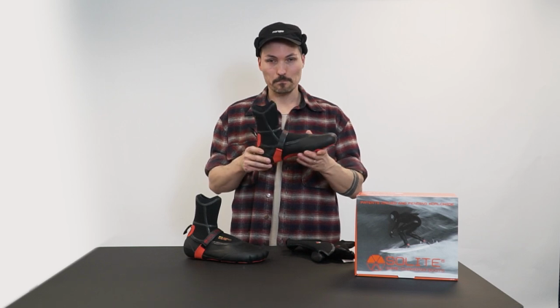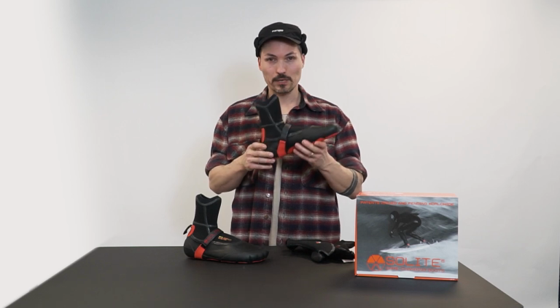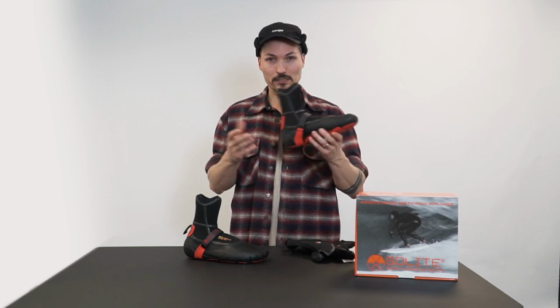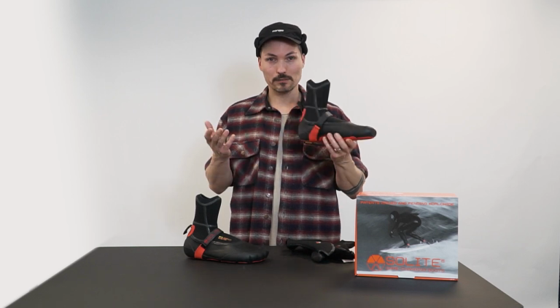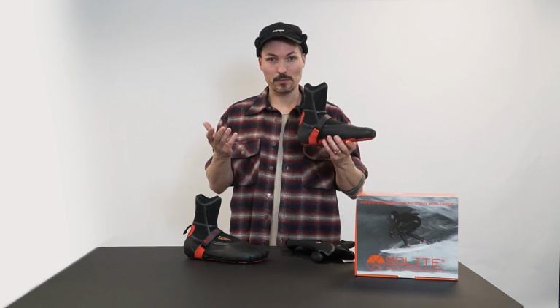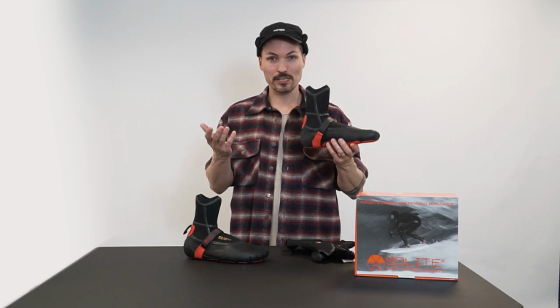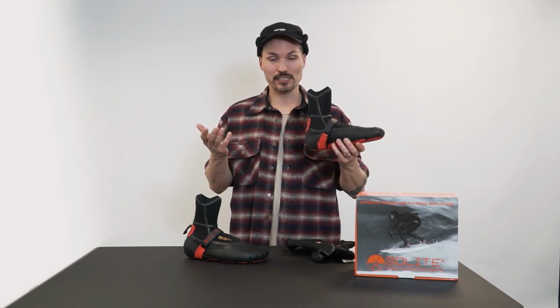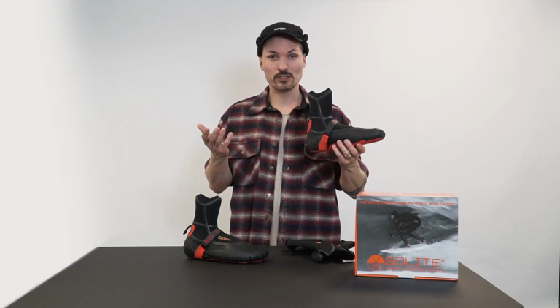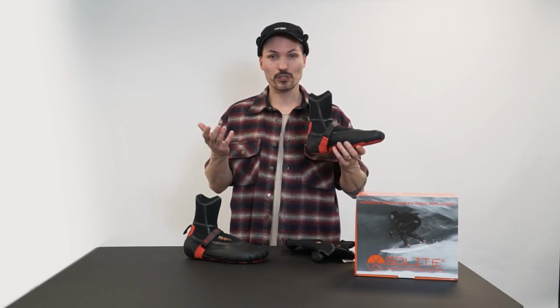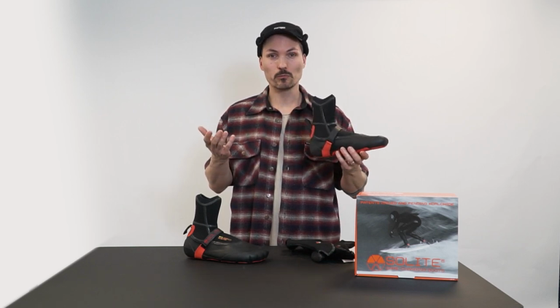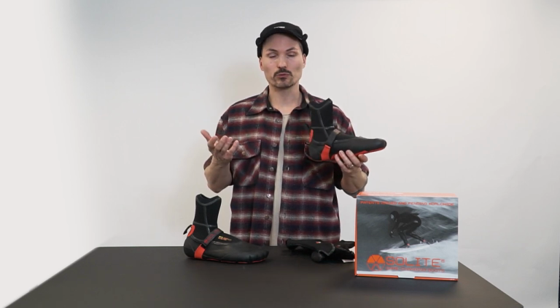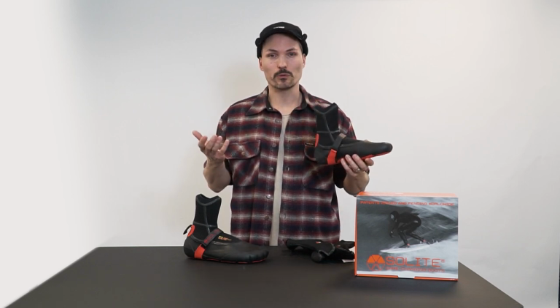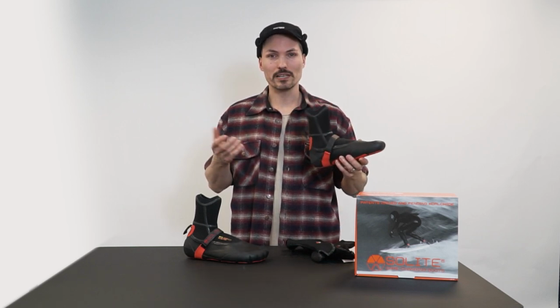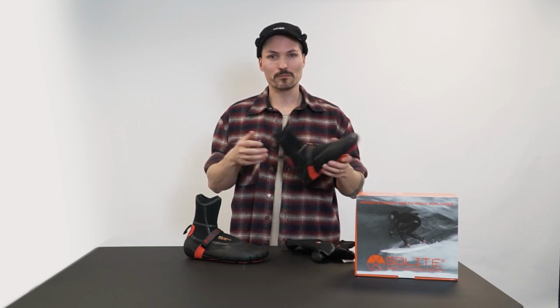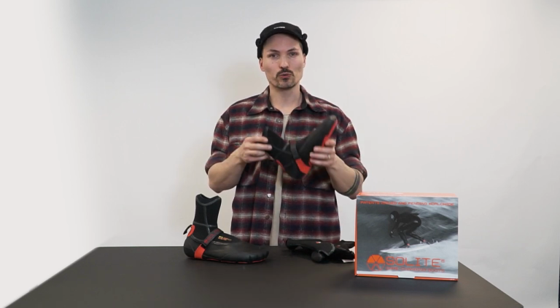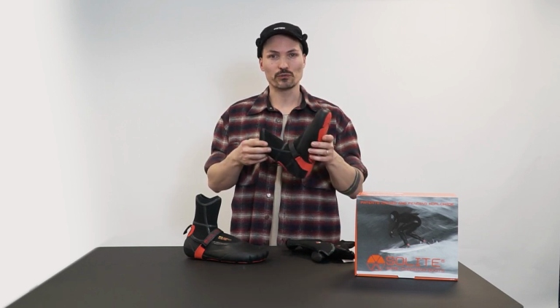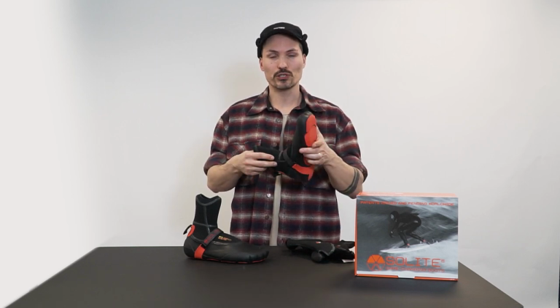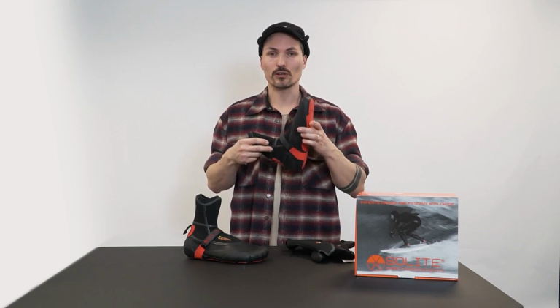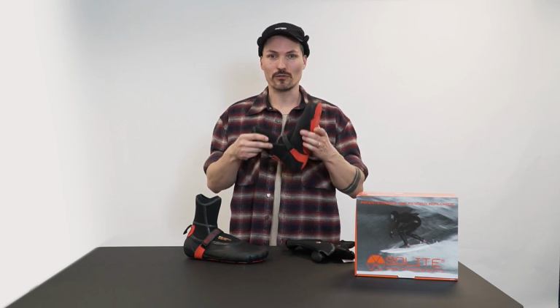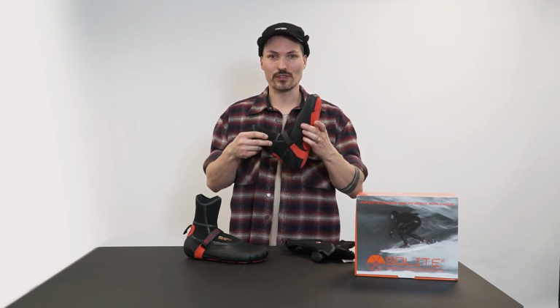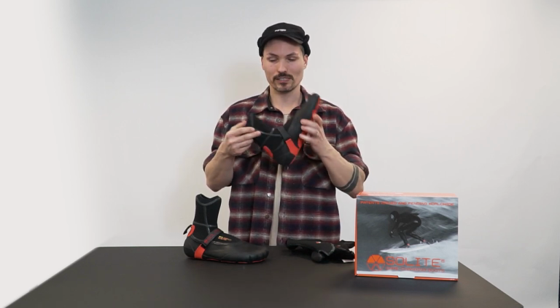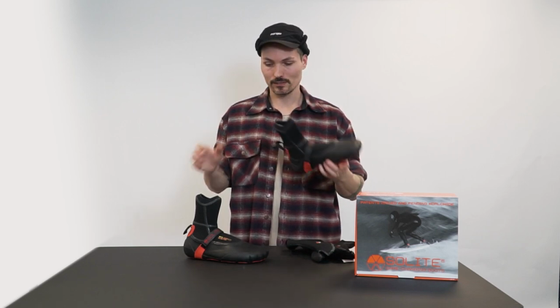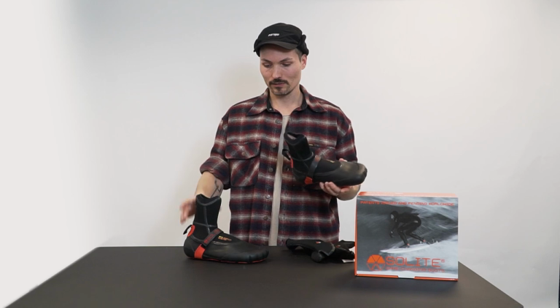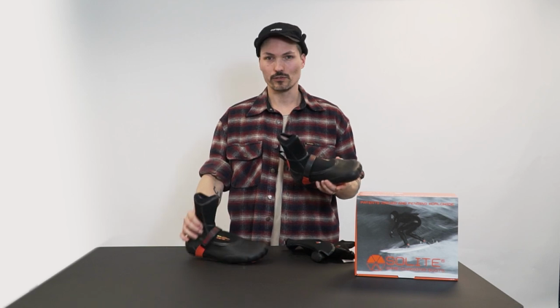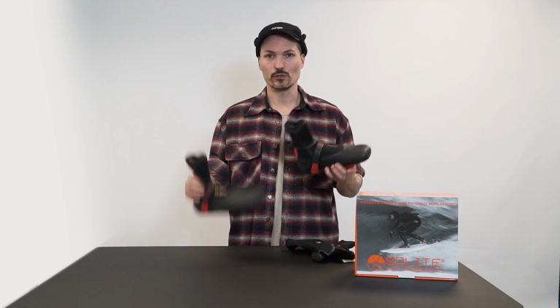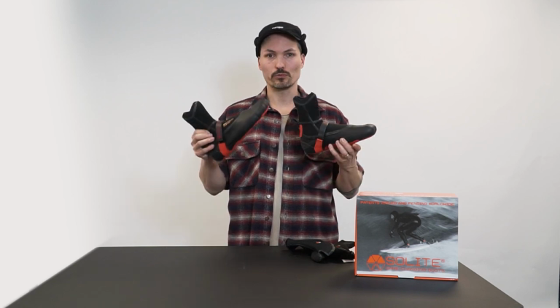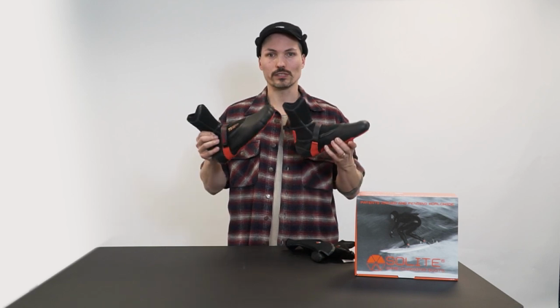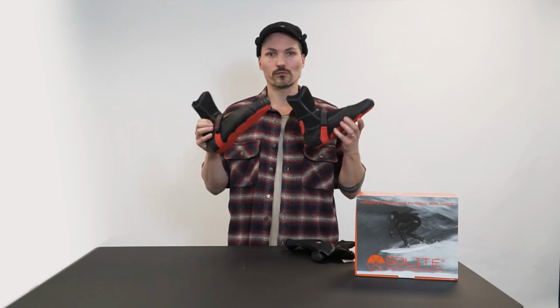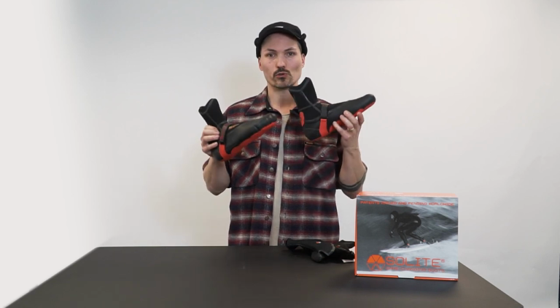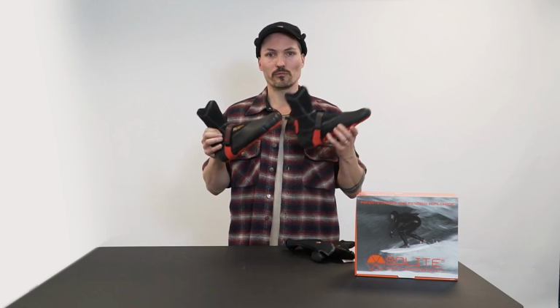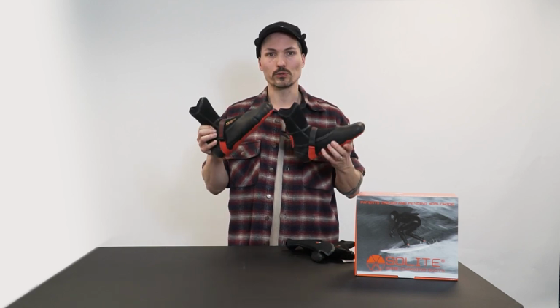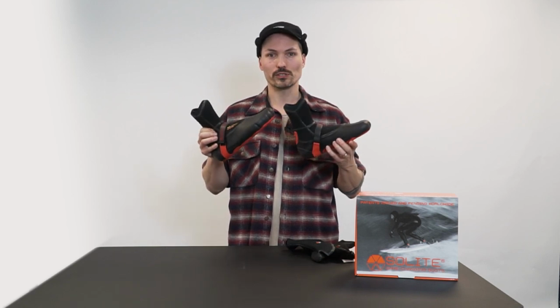But maybe let's get to the heat molding right away — the coolest feature of this neoprene surf booties.